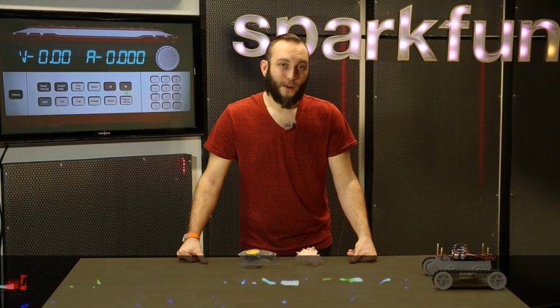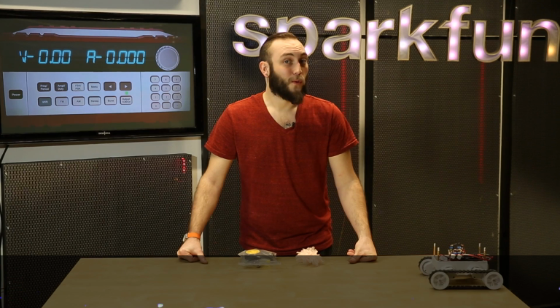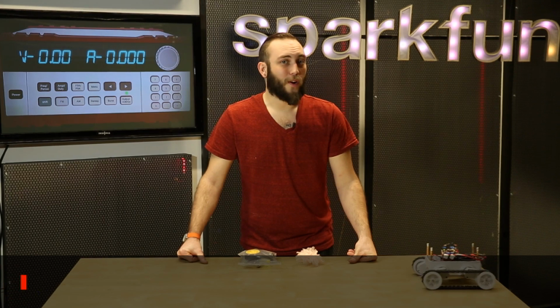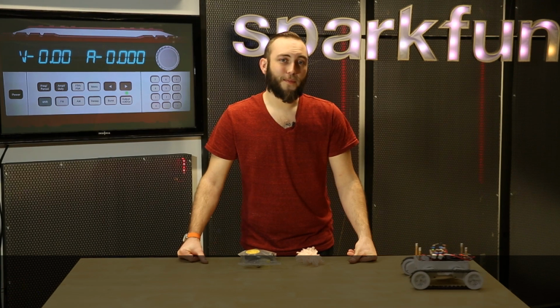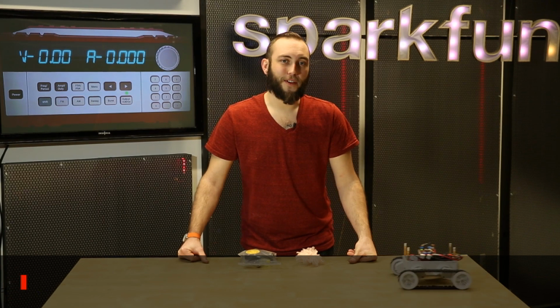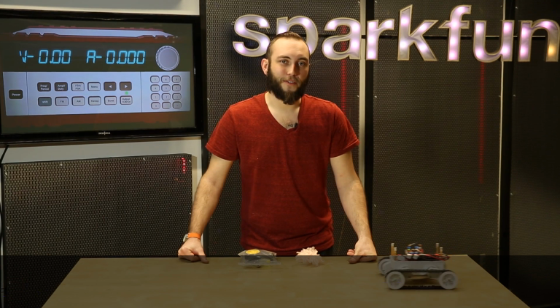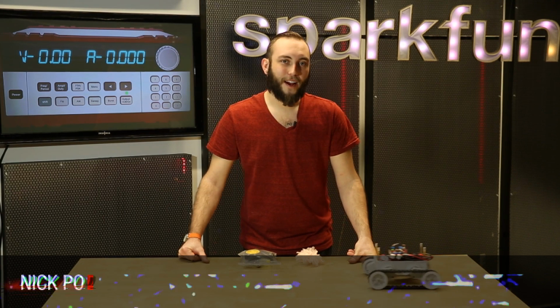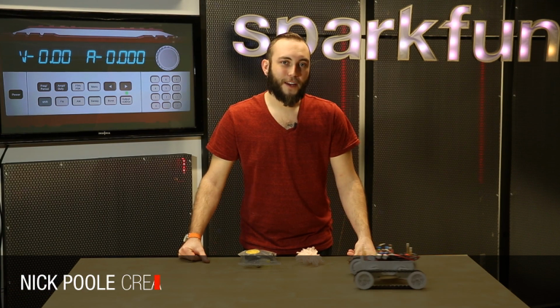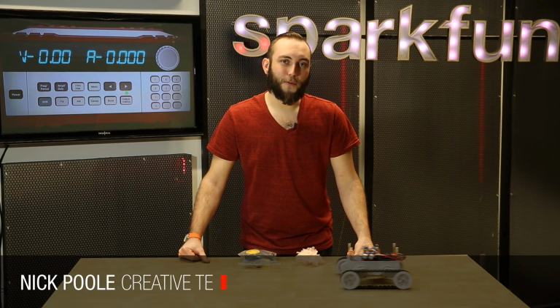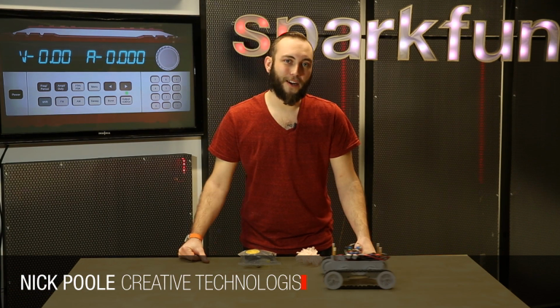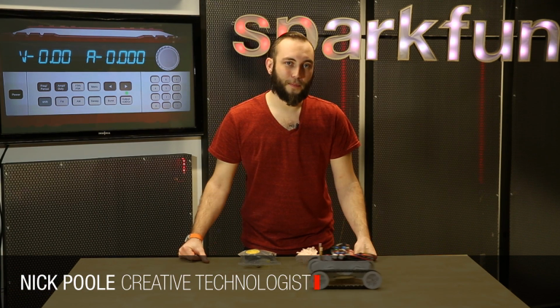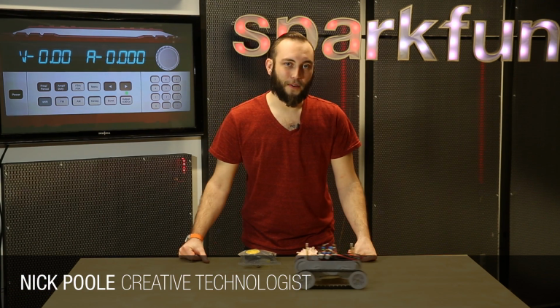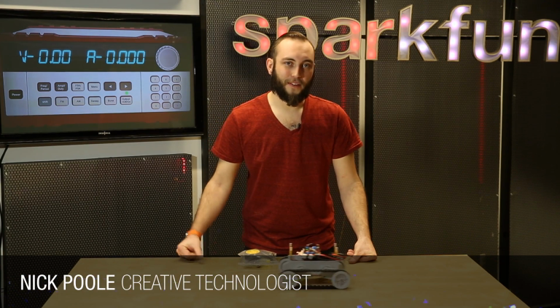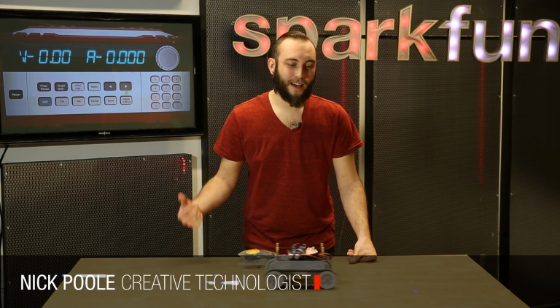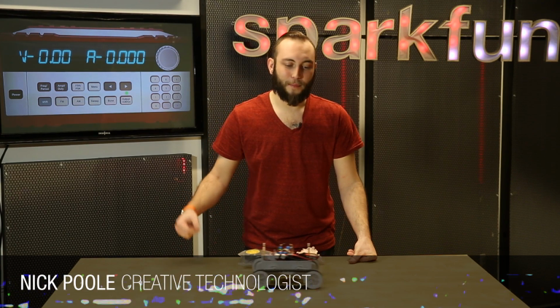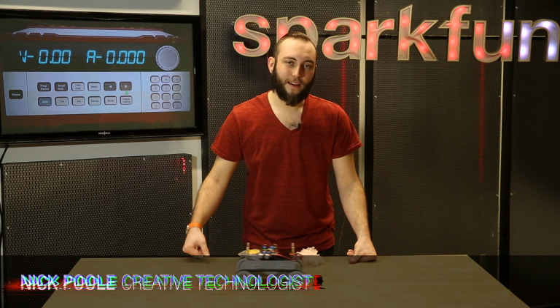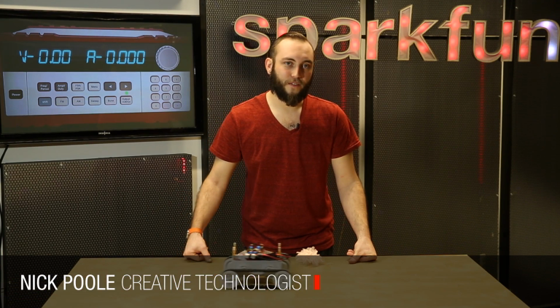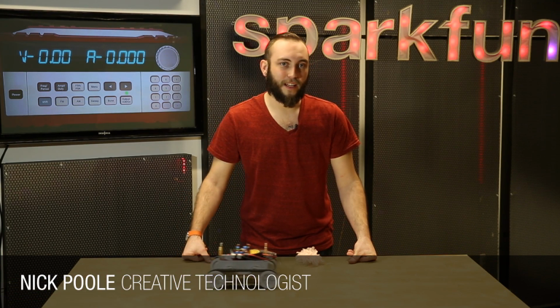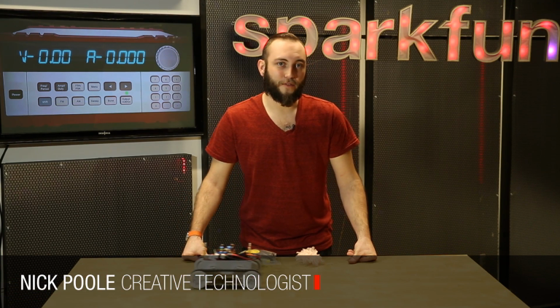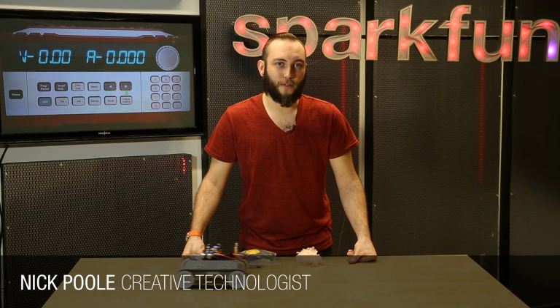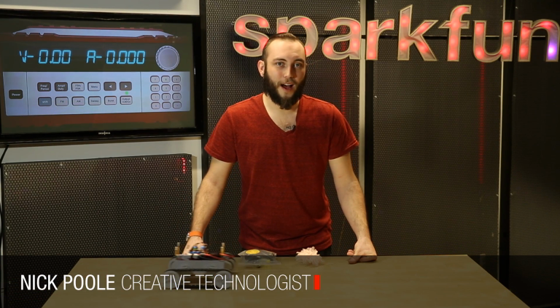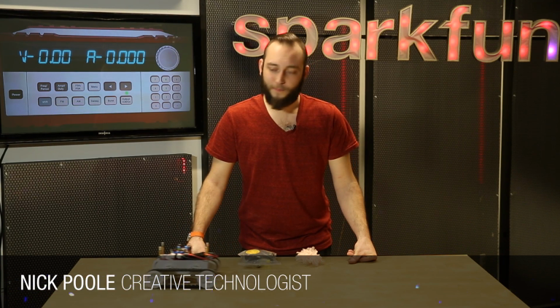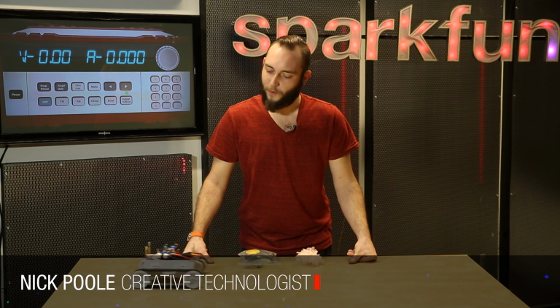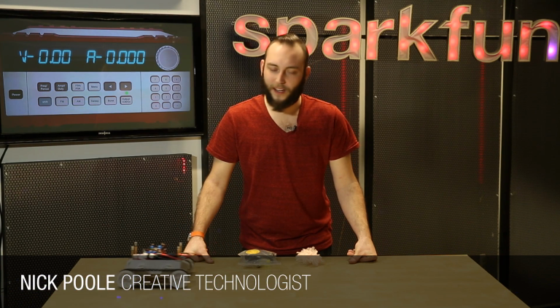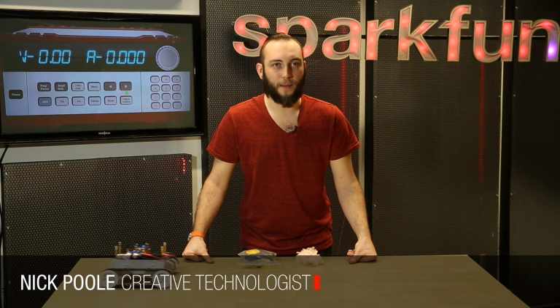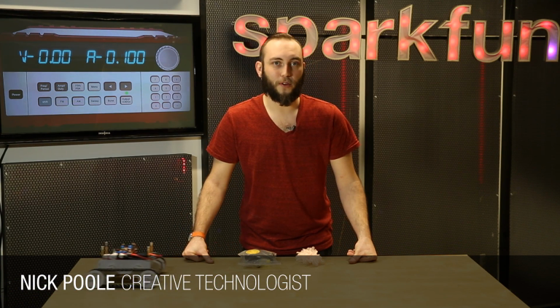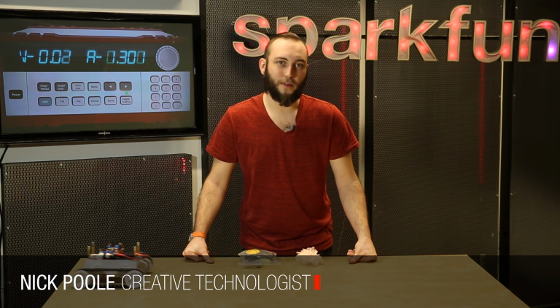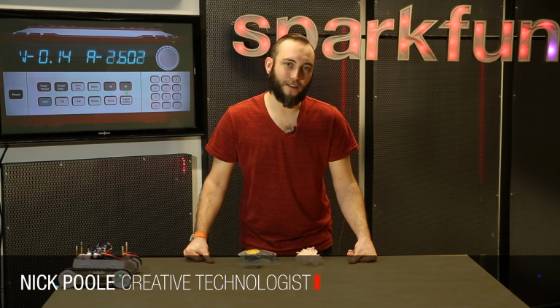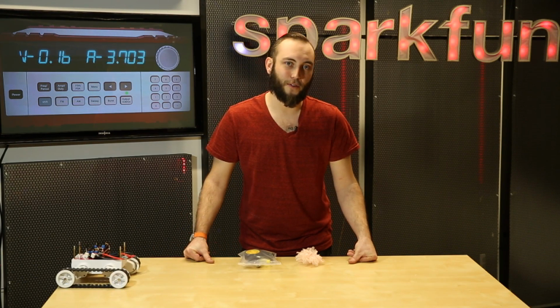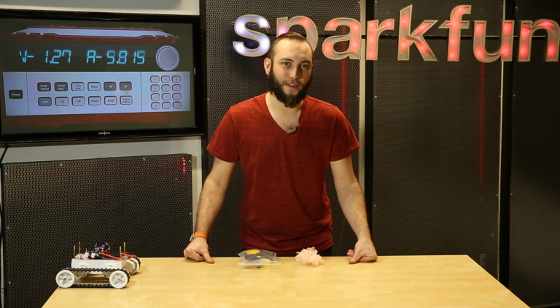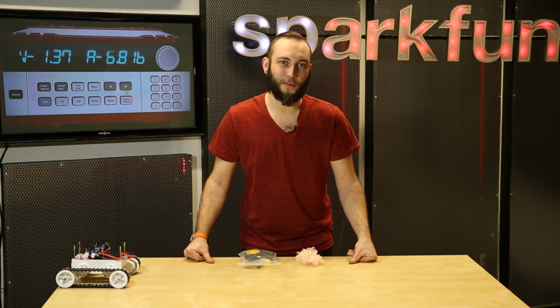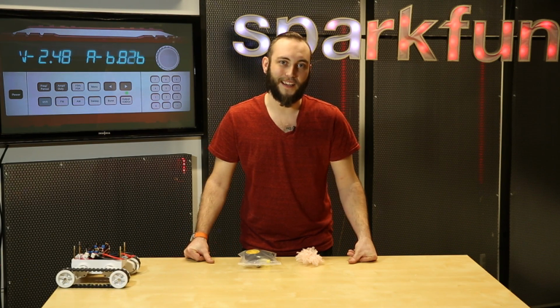Welcome to your Friday New Product Post. I'm Nick, filling in for Rob. We've got a couple new products for you this week.